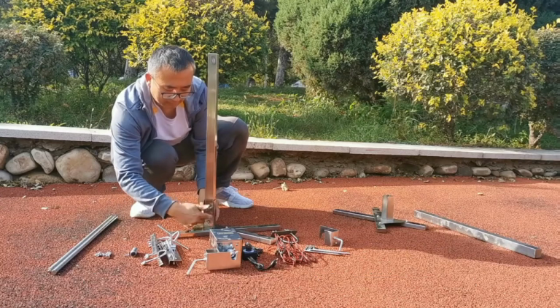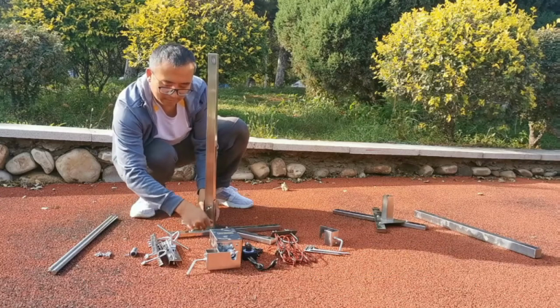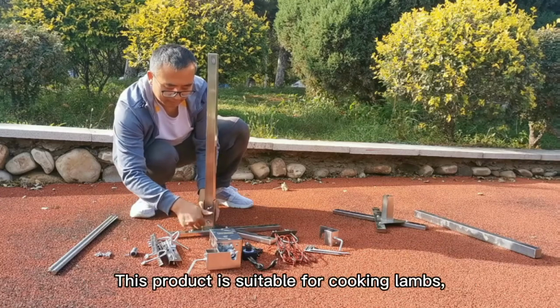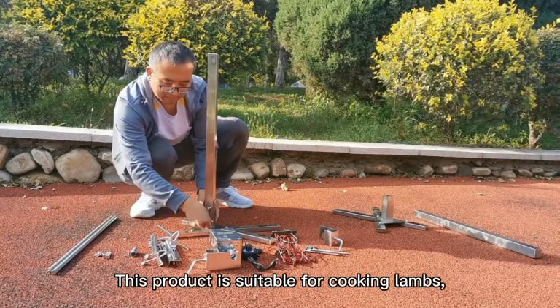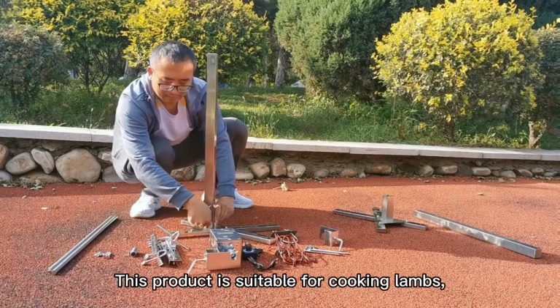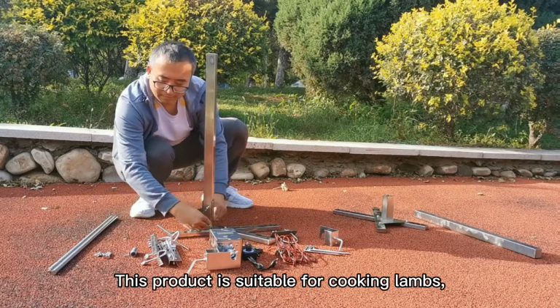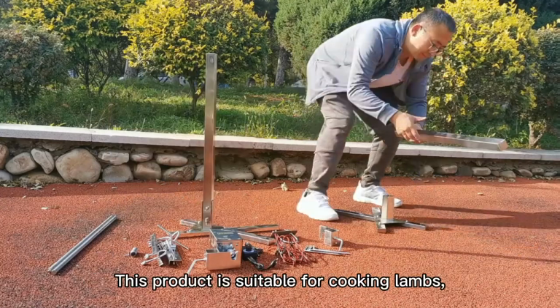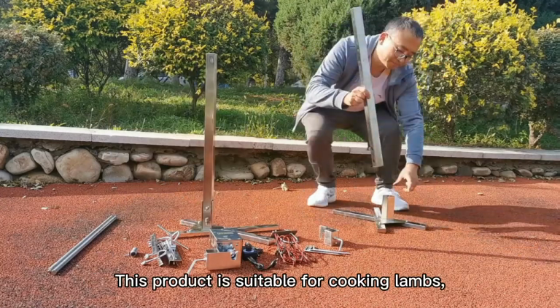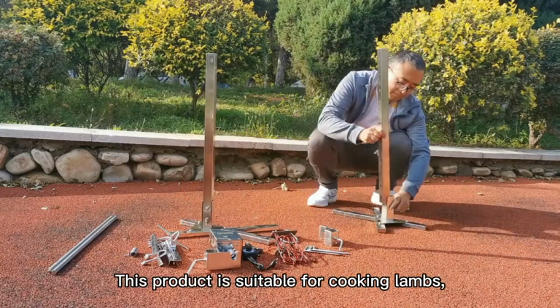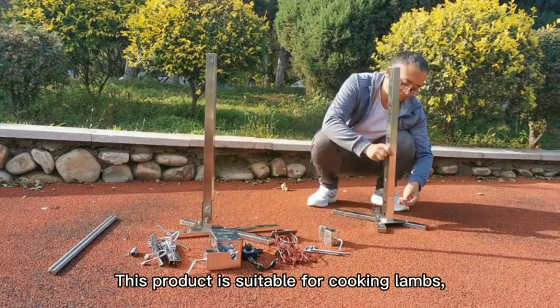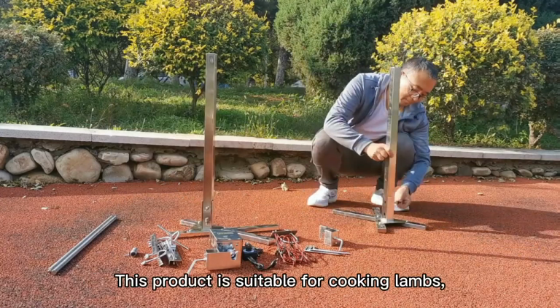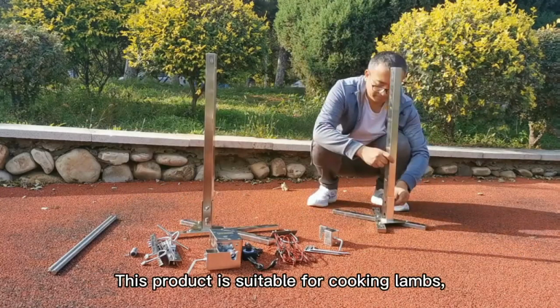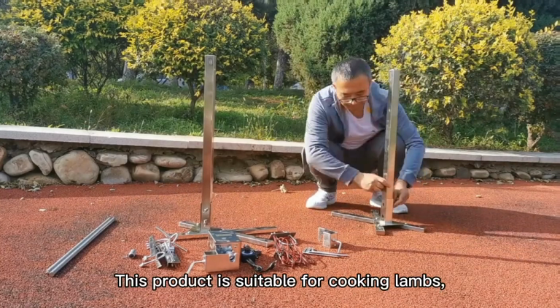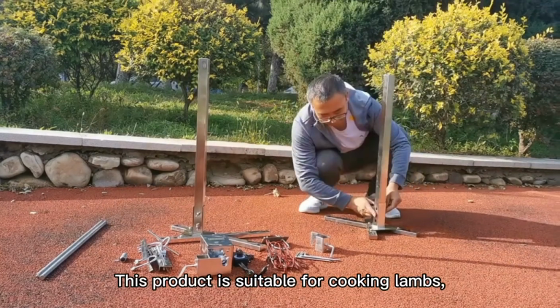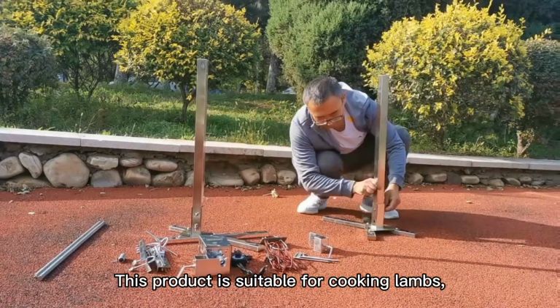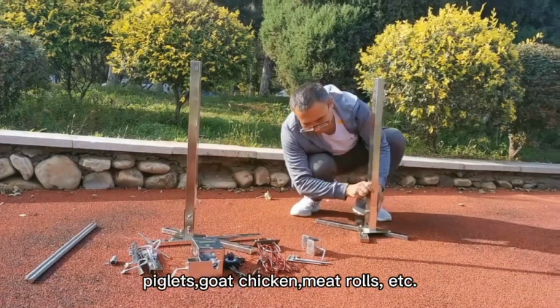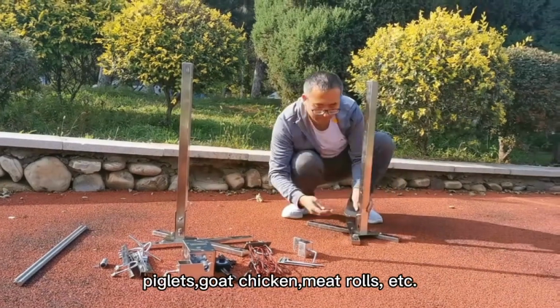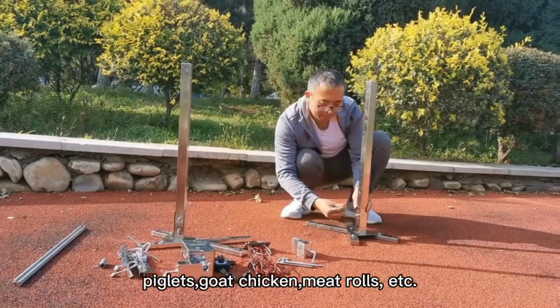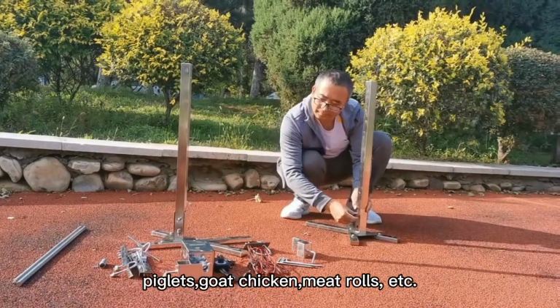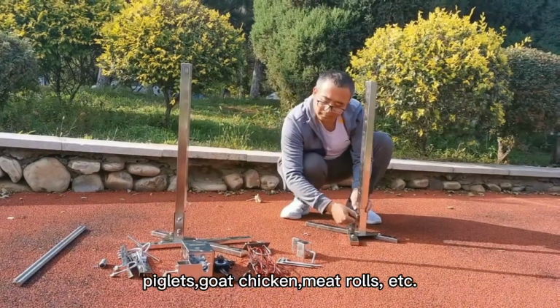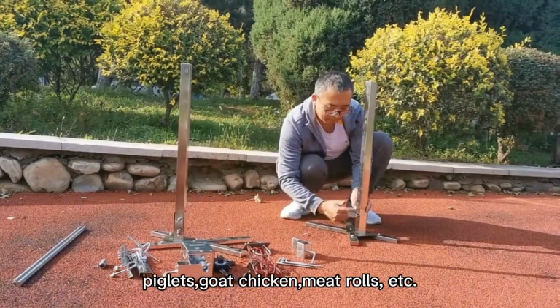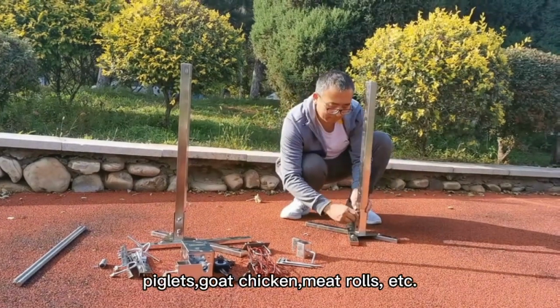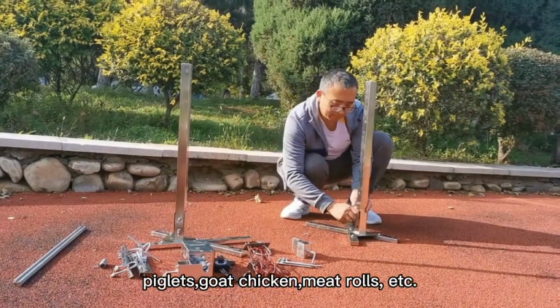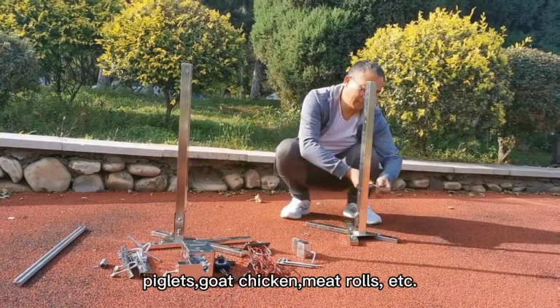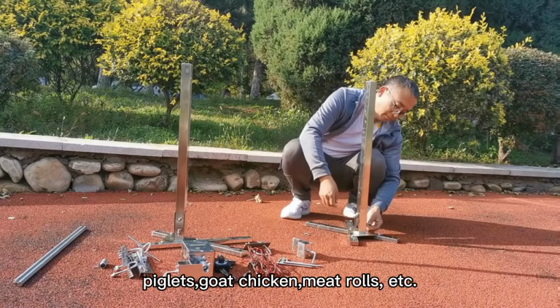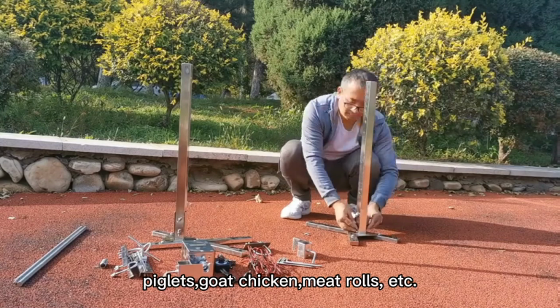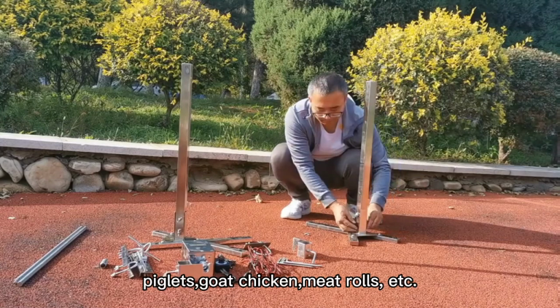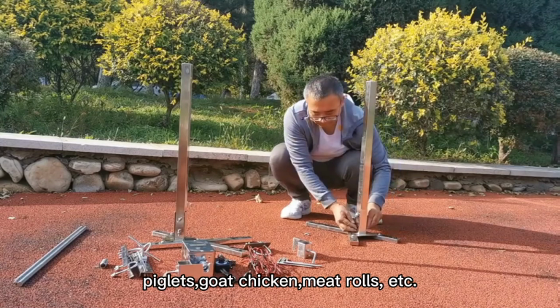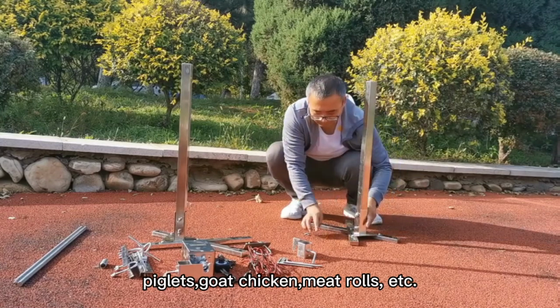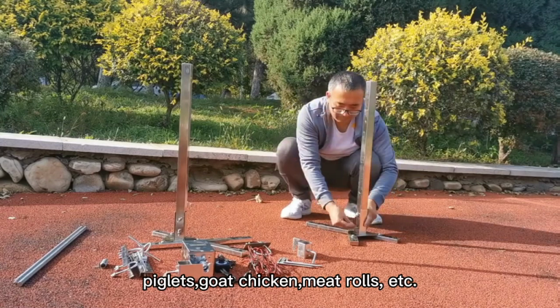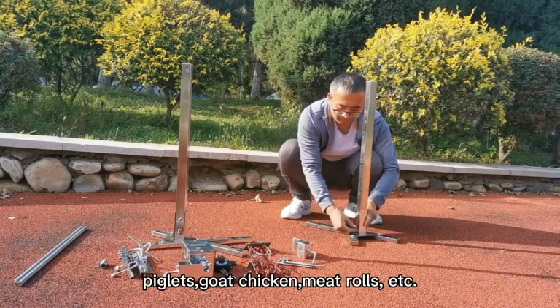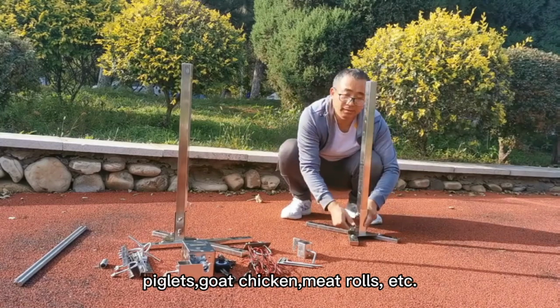This product is suitable for cooking lambs, piglets, goat chicken, meat rolls, etc.